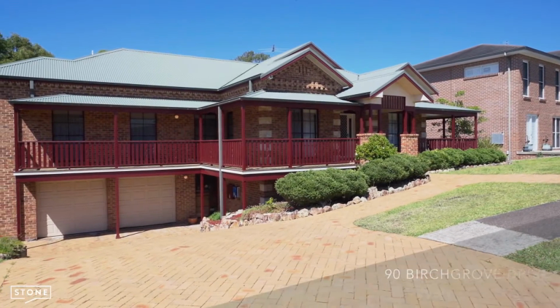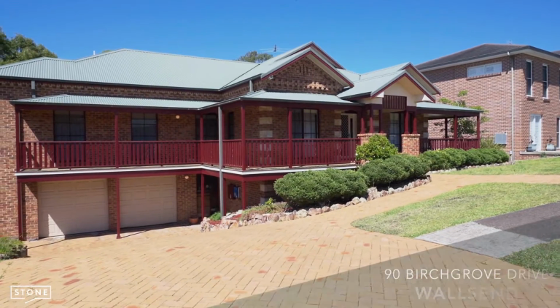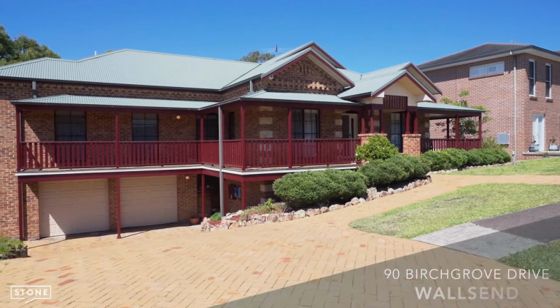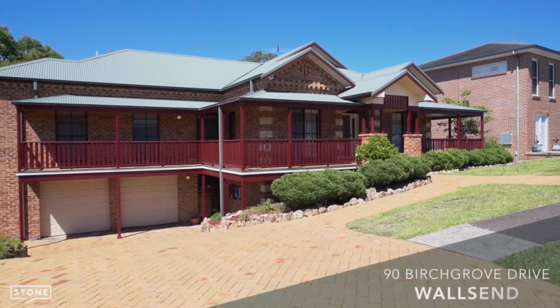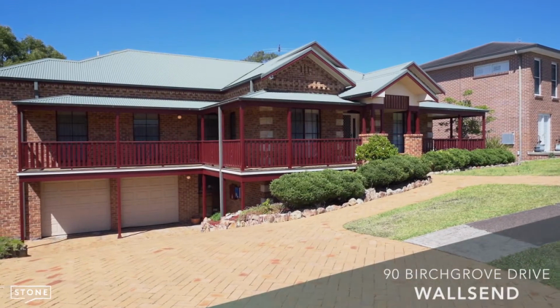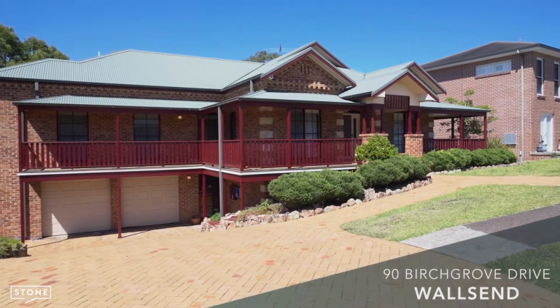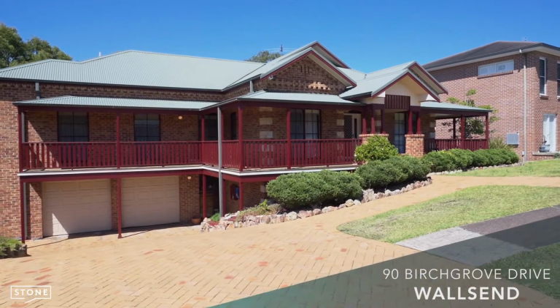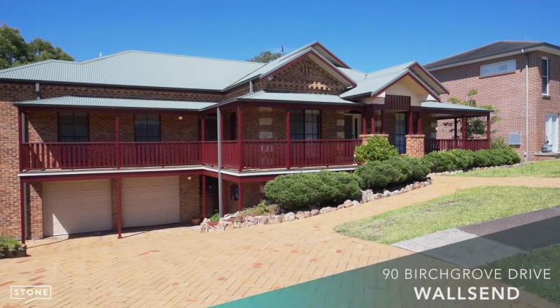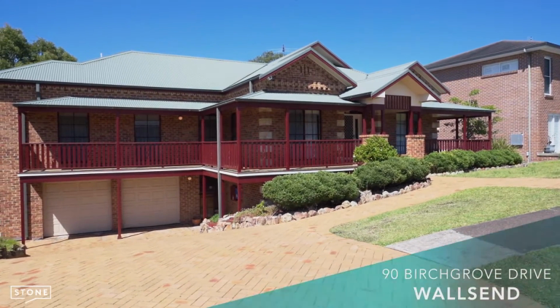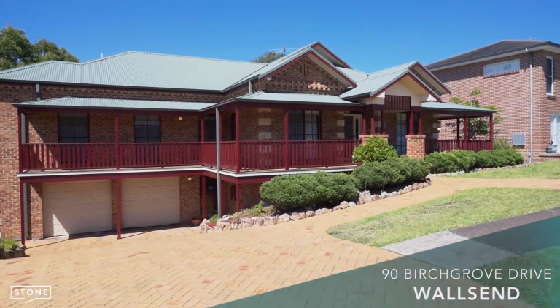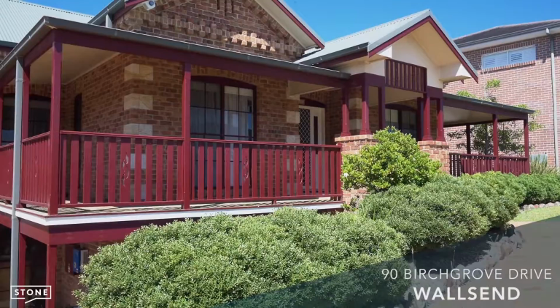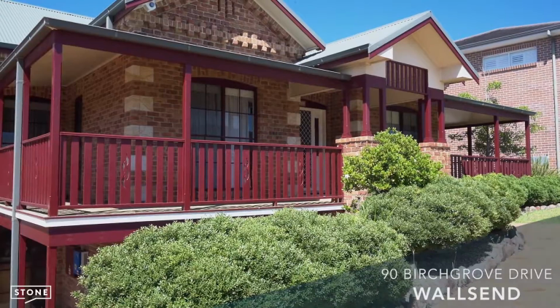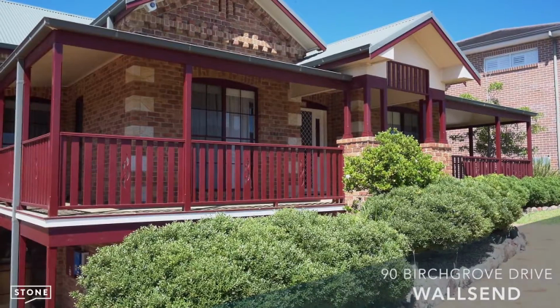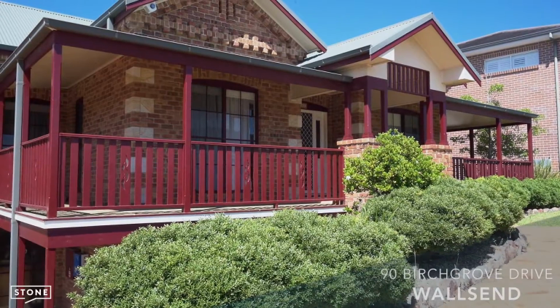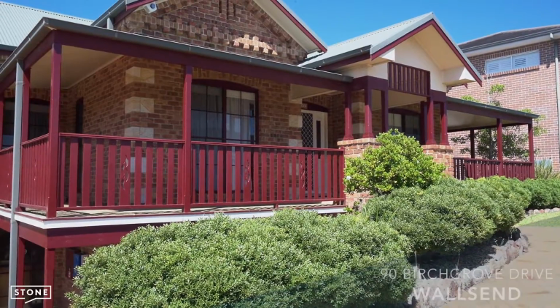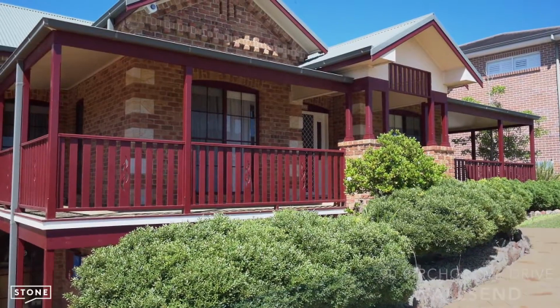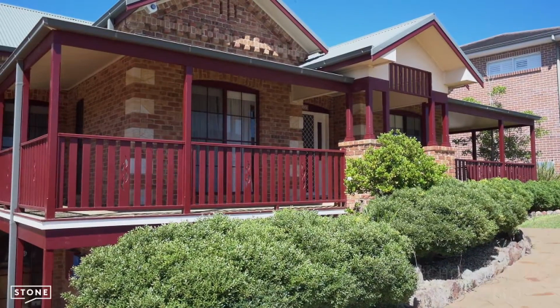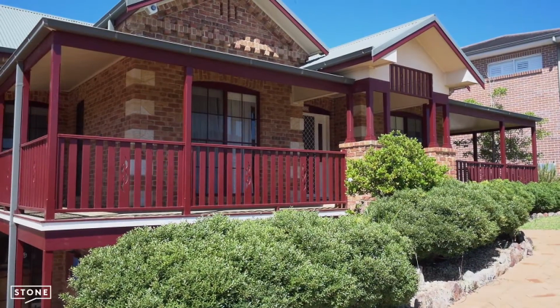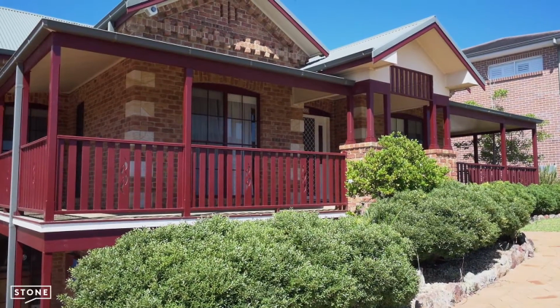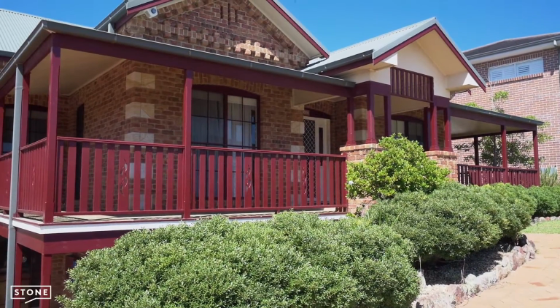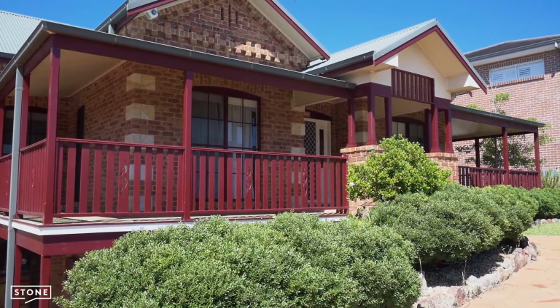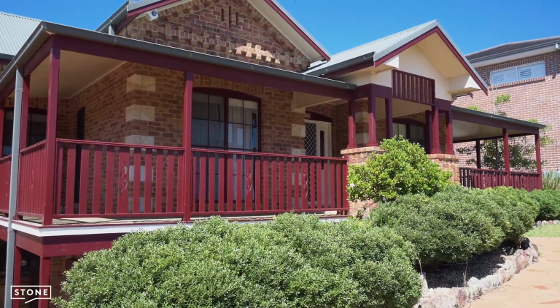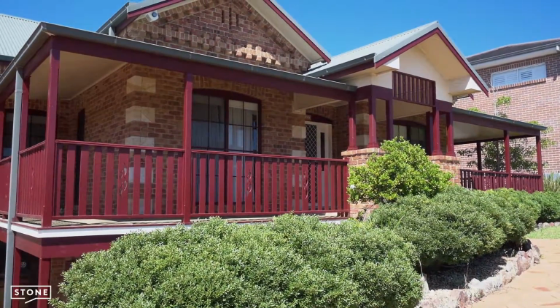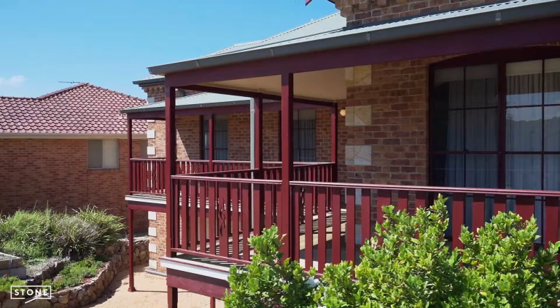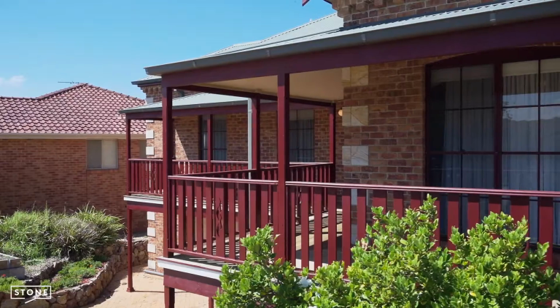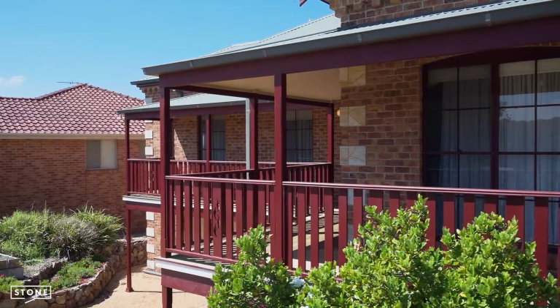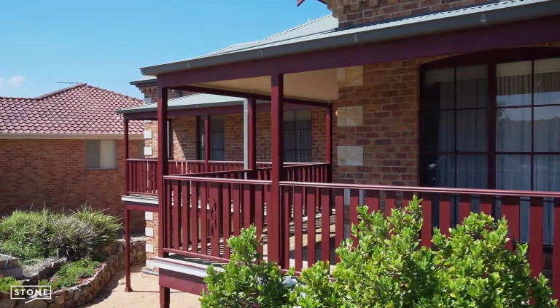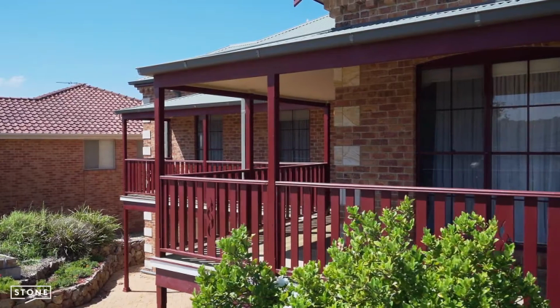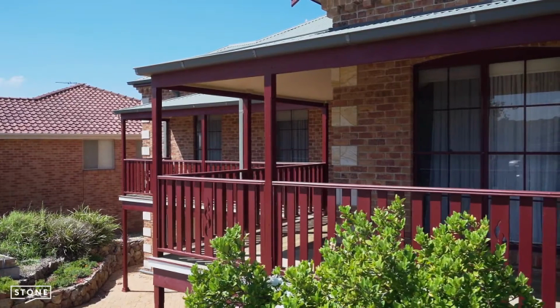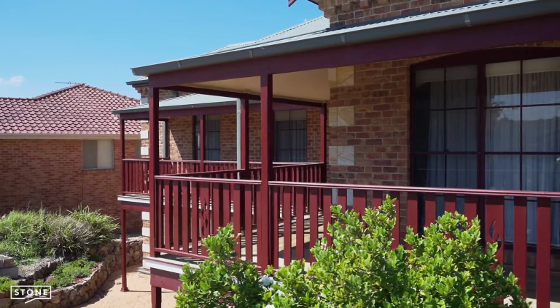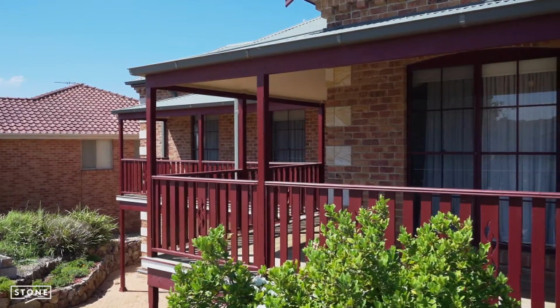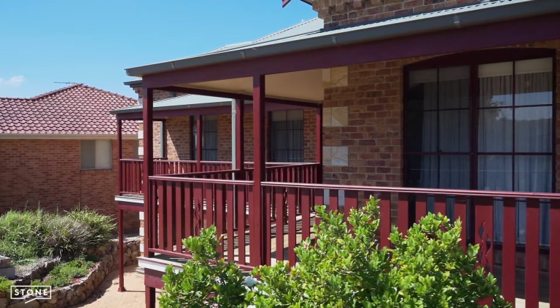This outstanding Federation brick and sandstone facade oozes character and charm and sets the tone for the rest of the home.